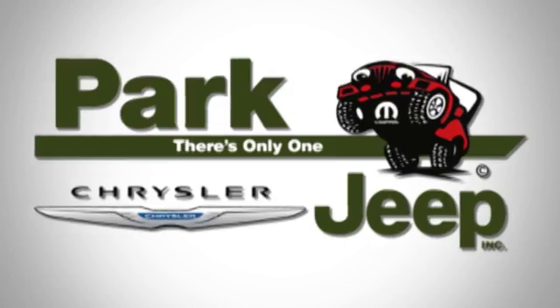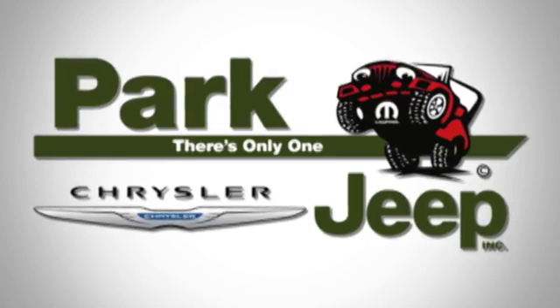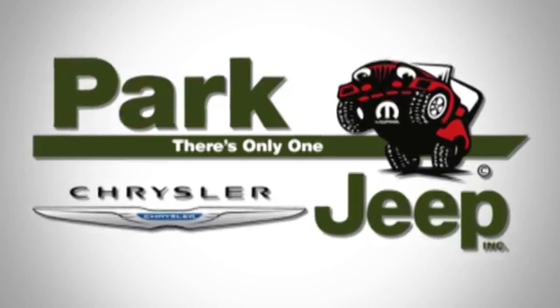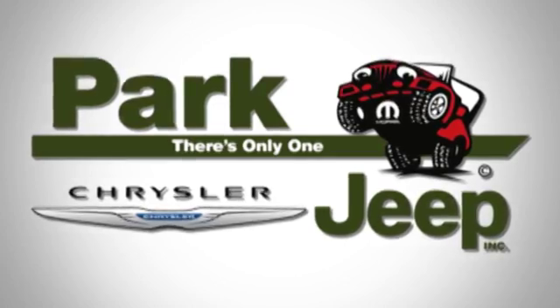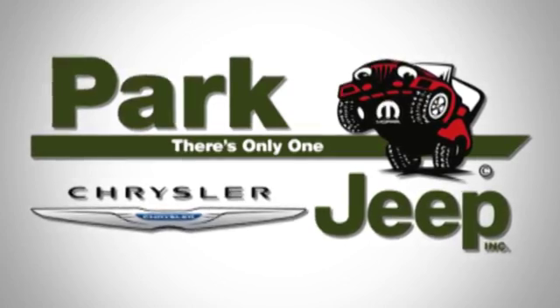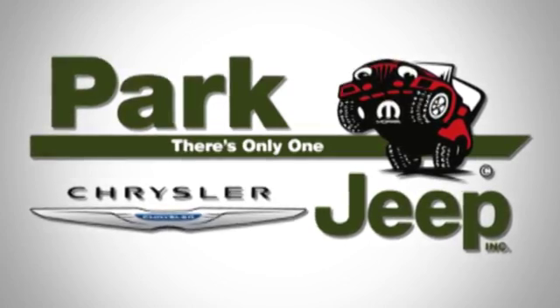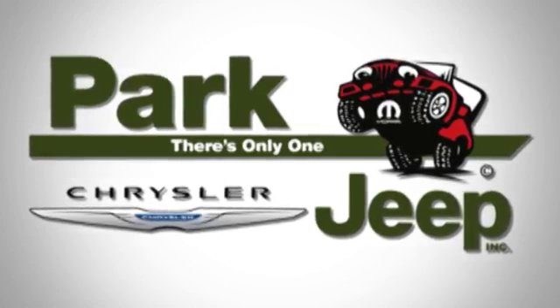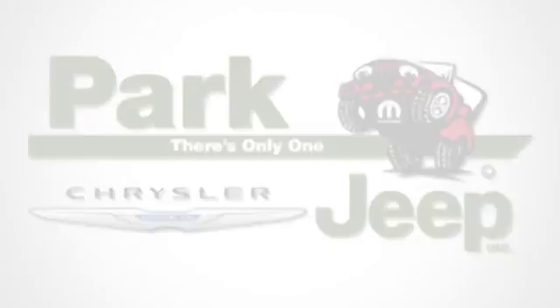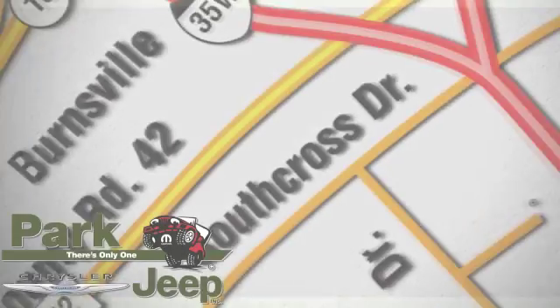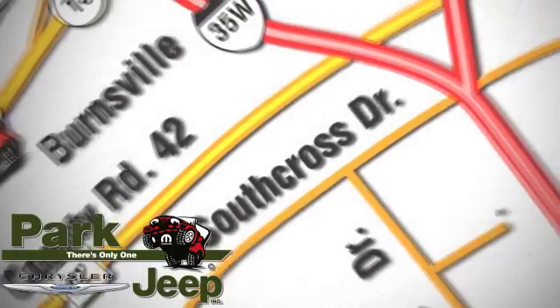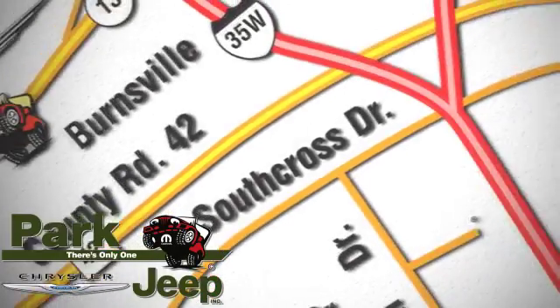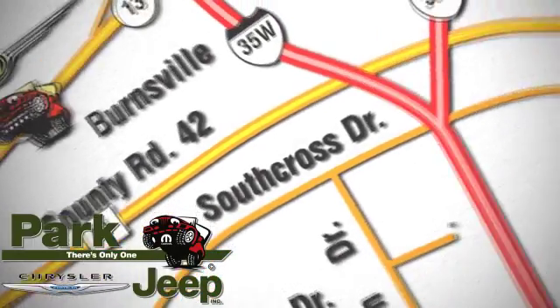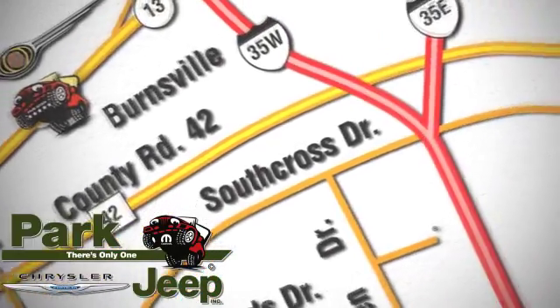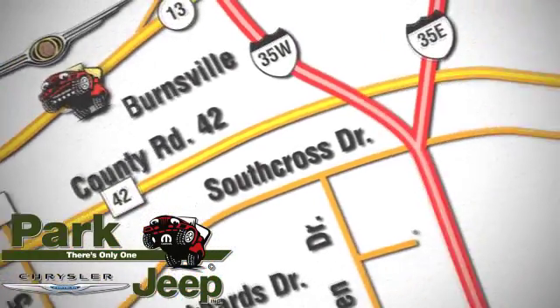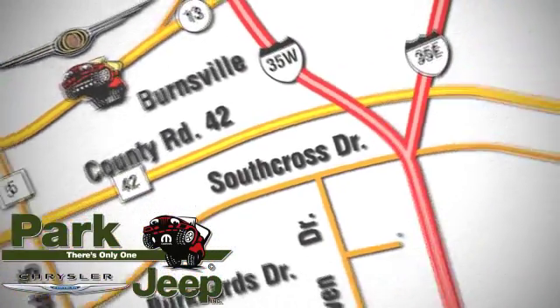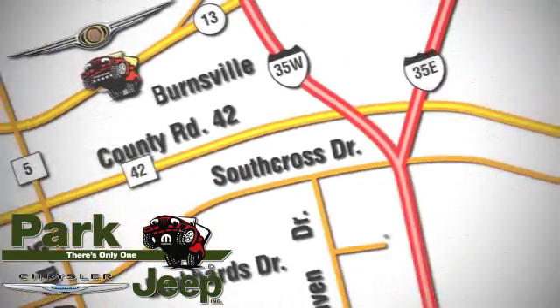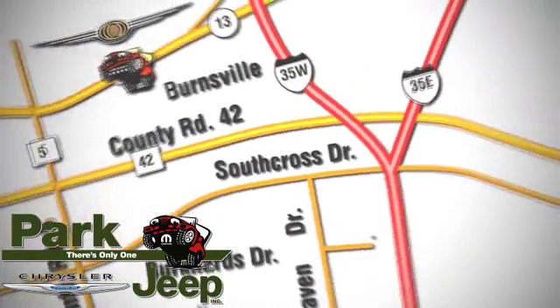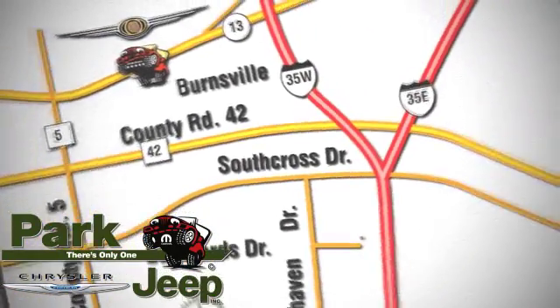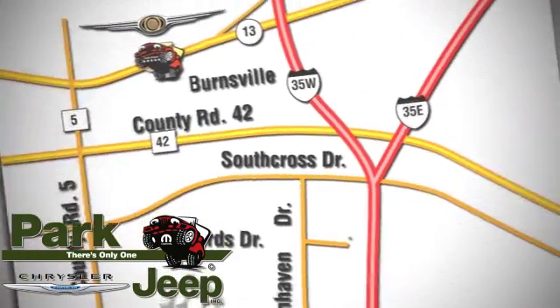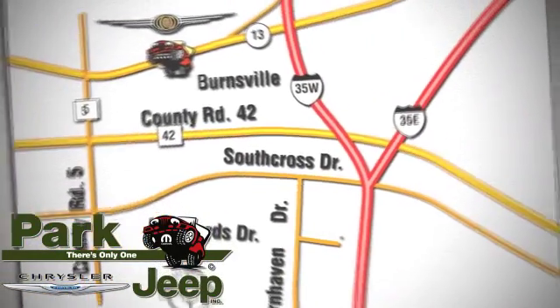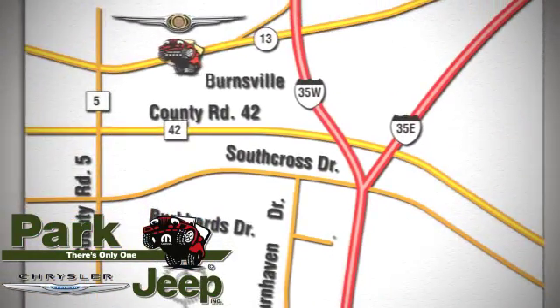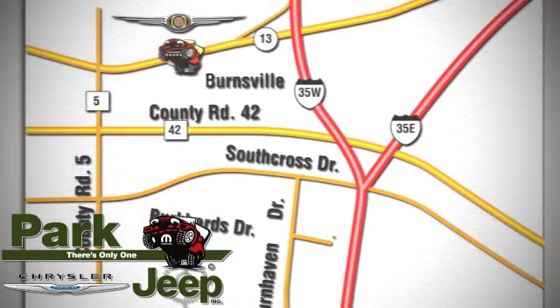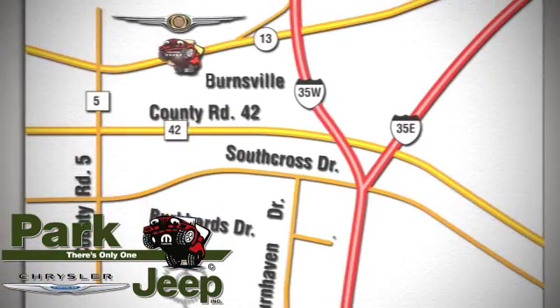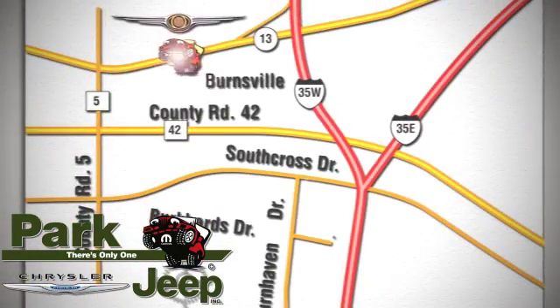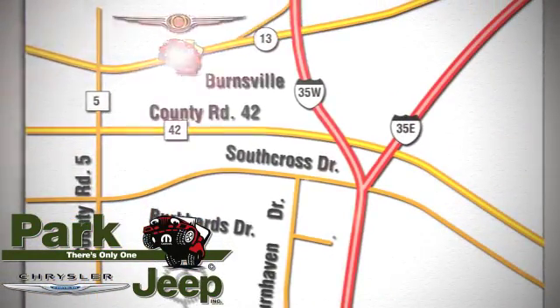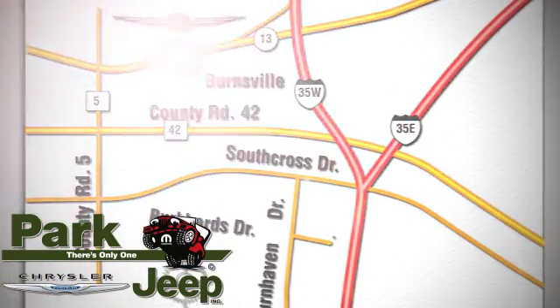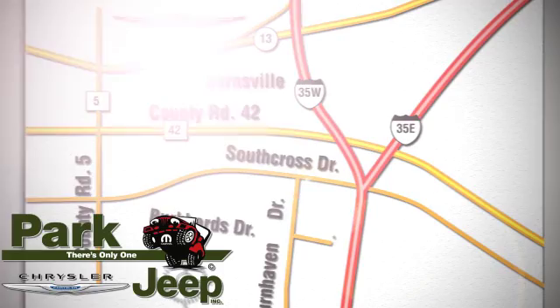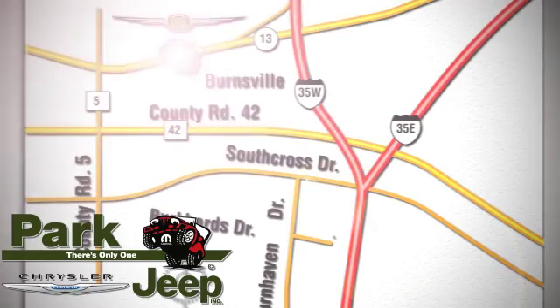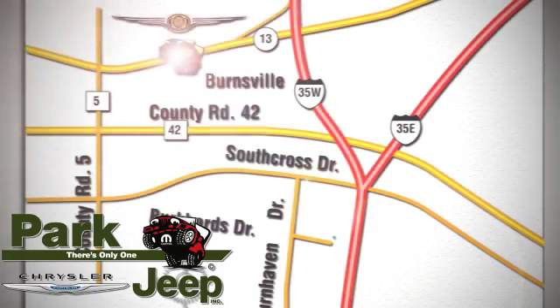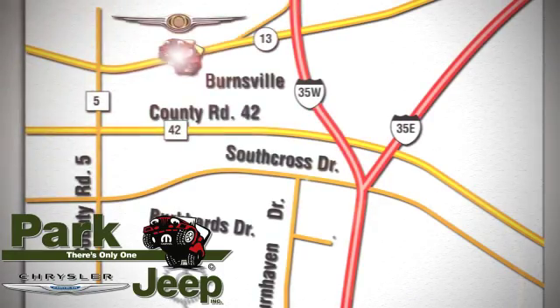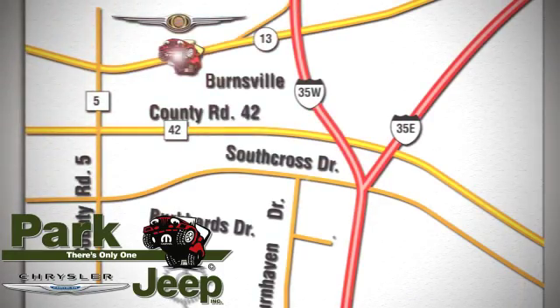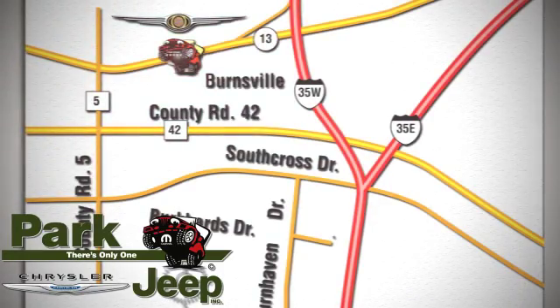We're conveniently located at 1408 West Highway 13 in Burnsville, Minnesota, just off 35W.